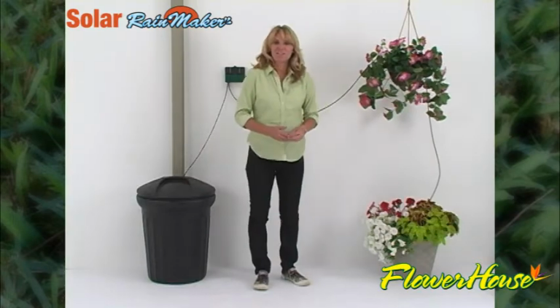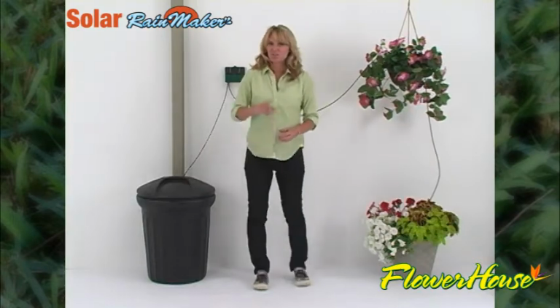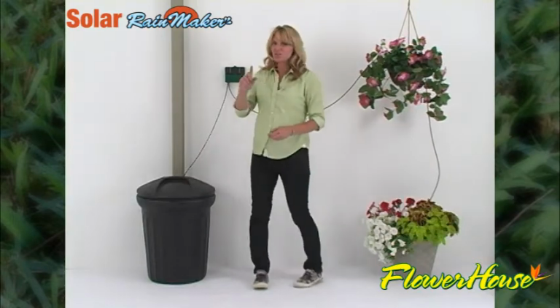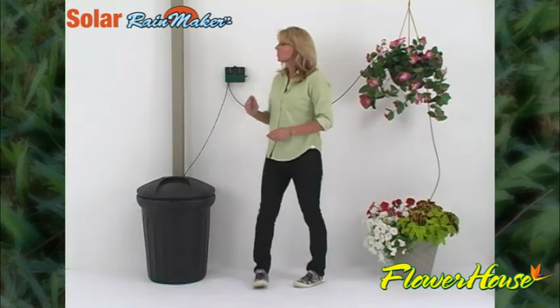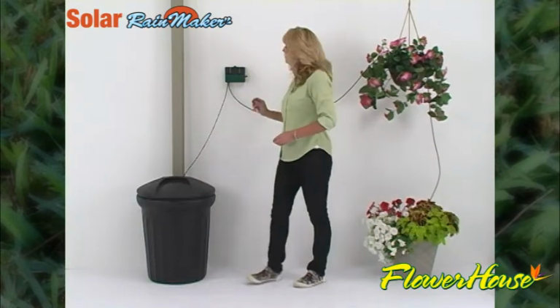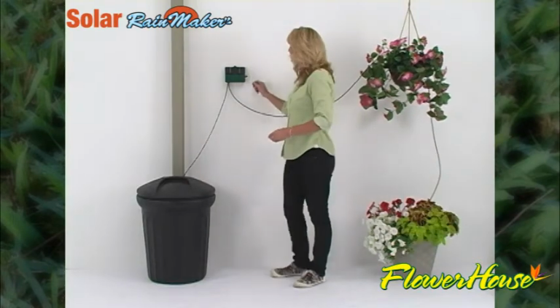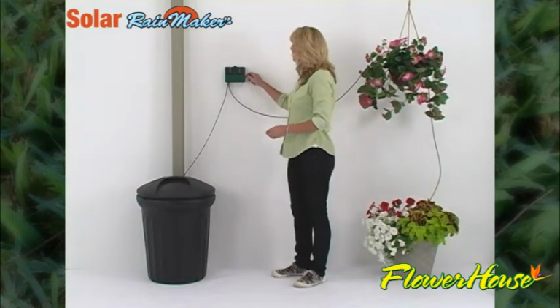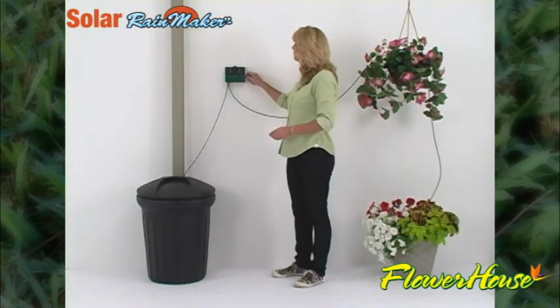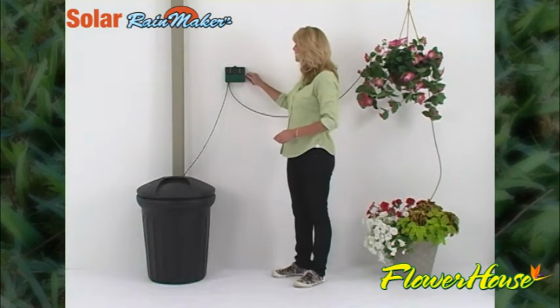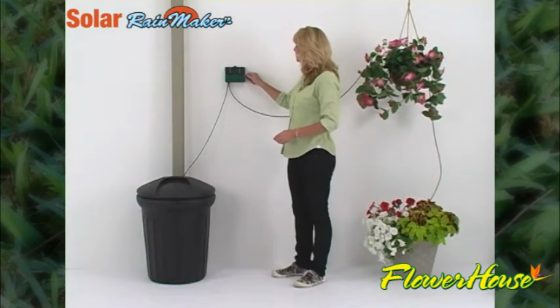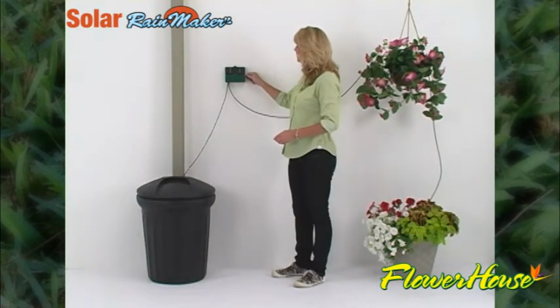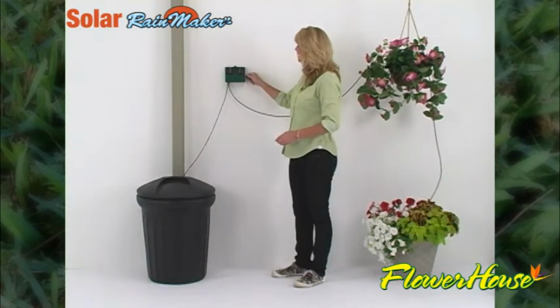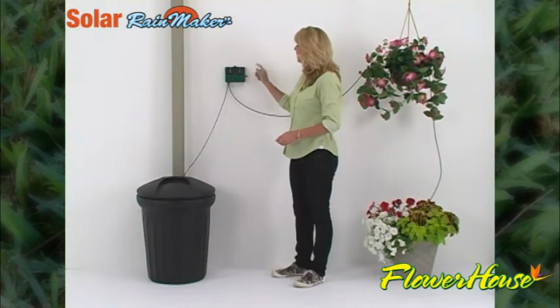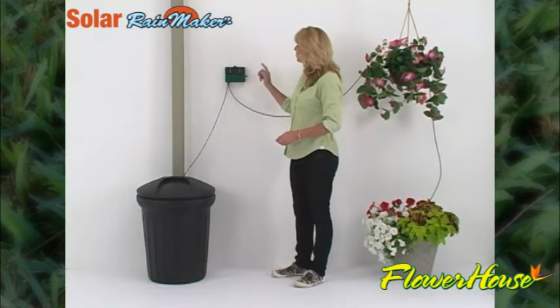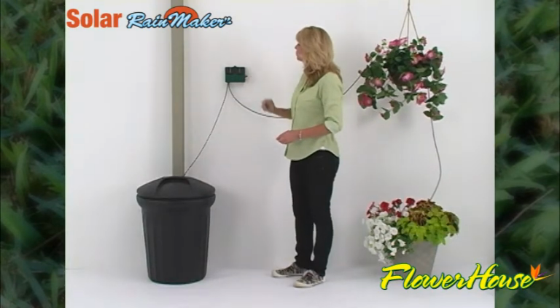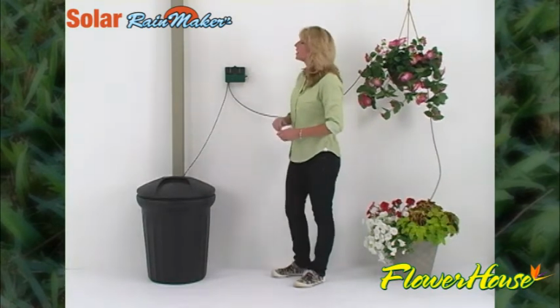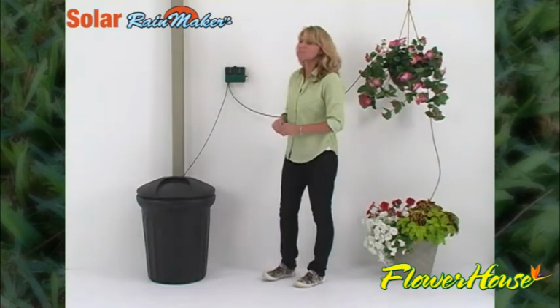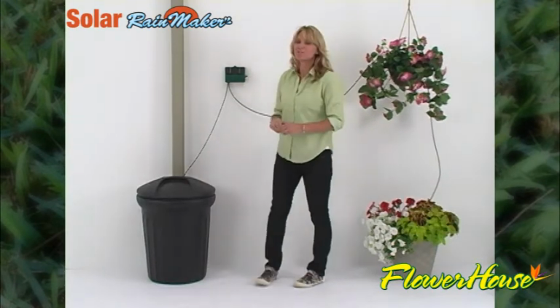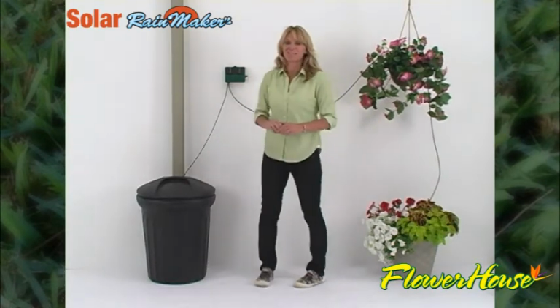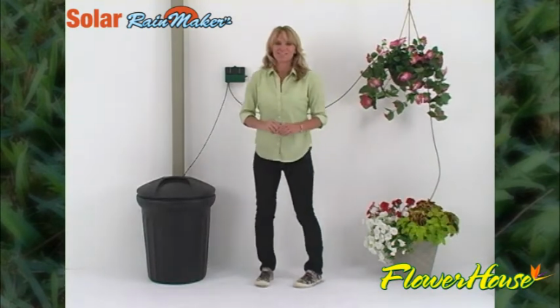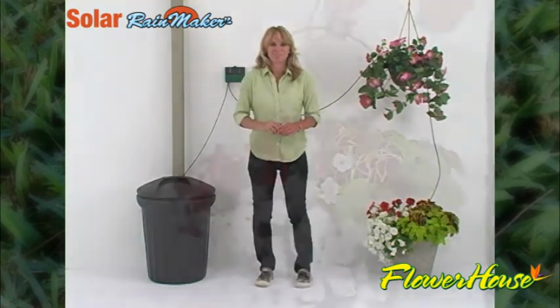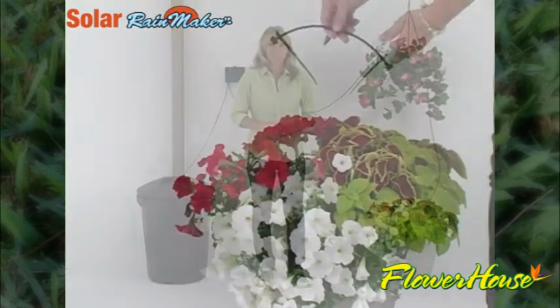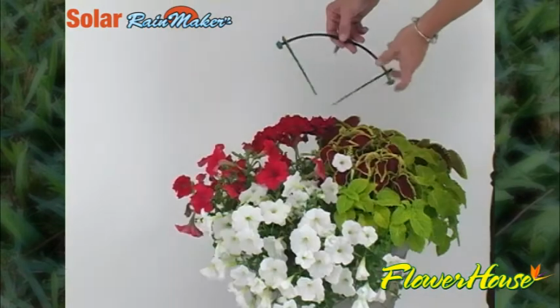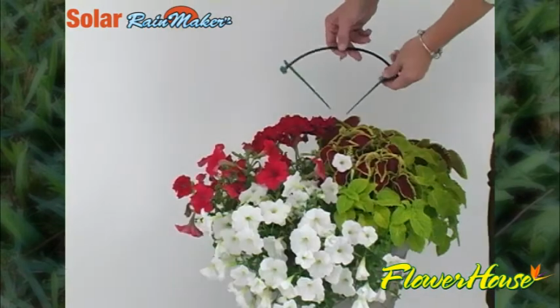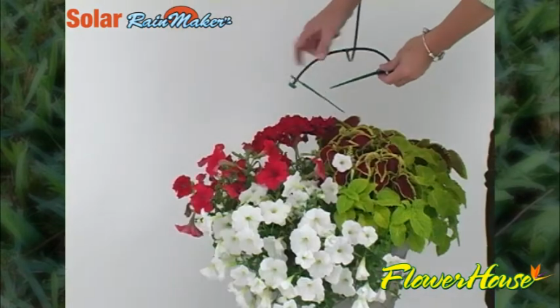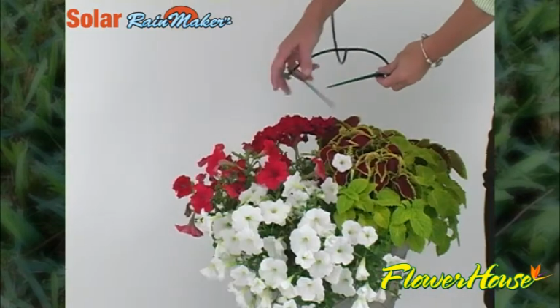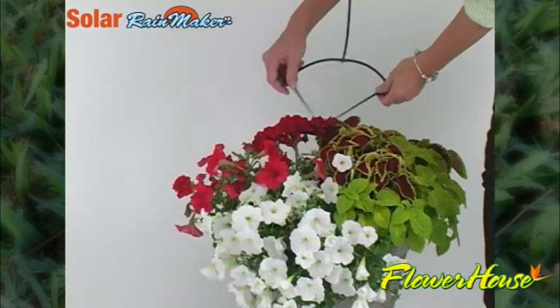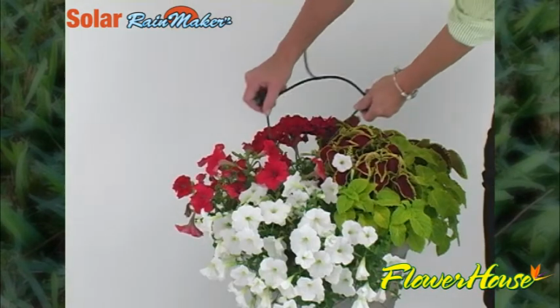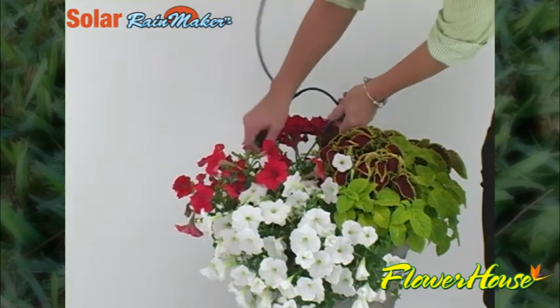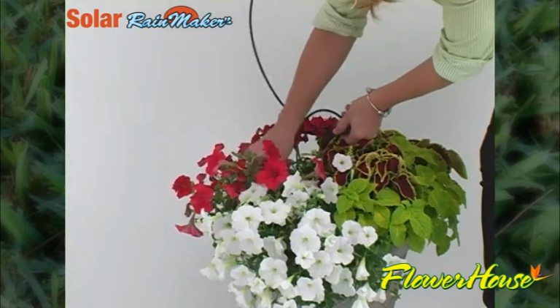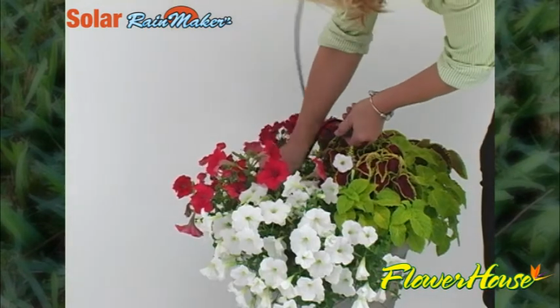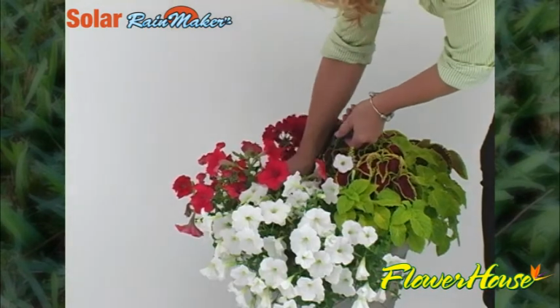Turn your Solar Rainmaker to the on position and make sure water flows freely. Then stick the drippers in your plants or pots.